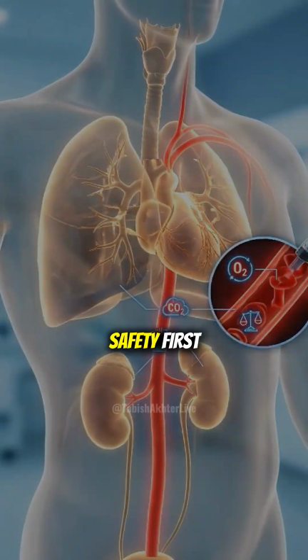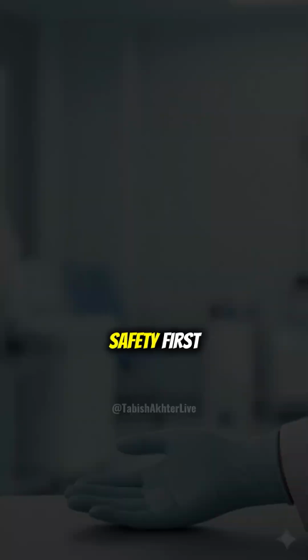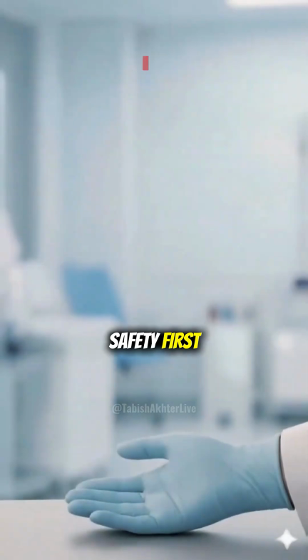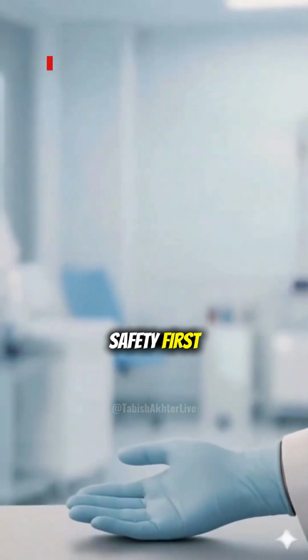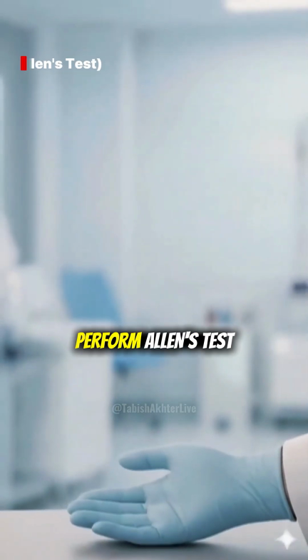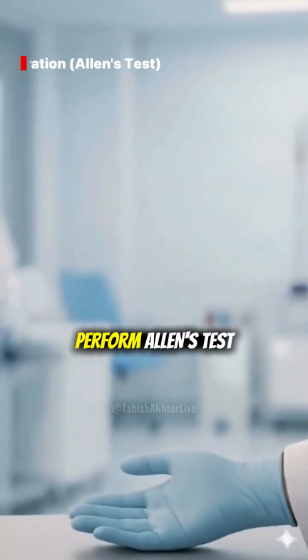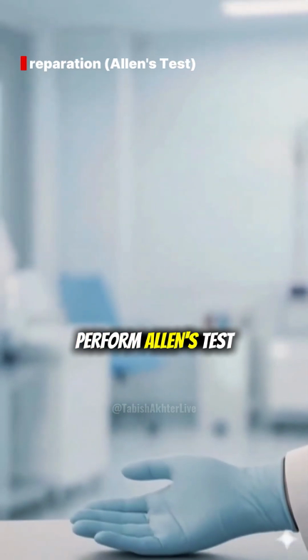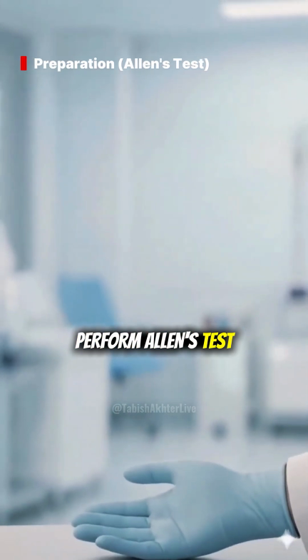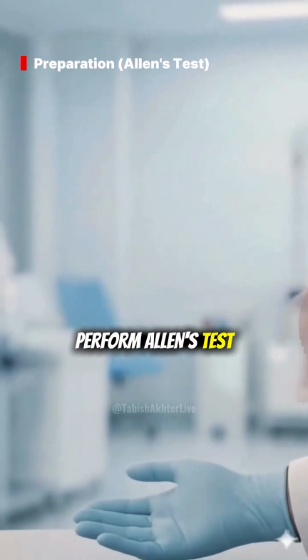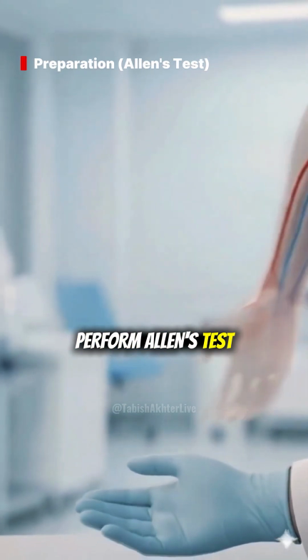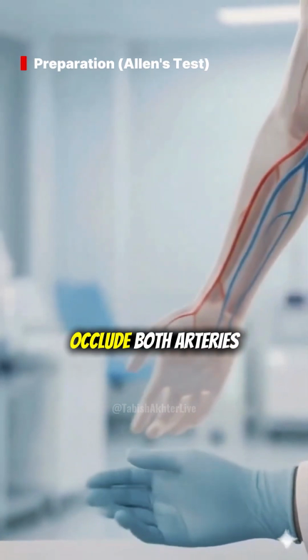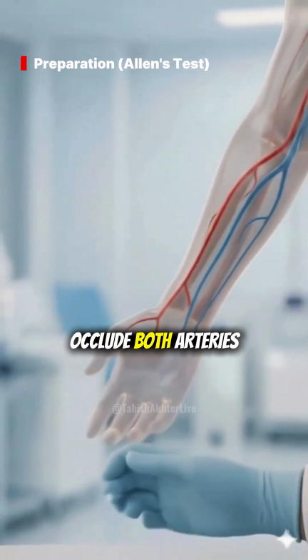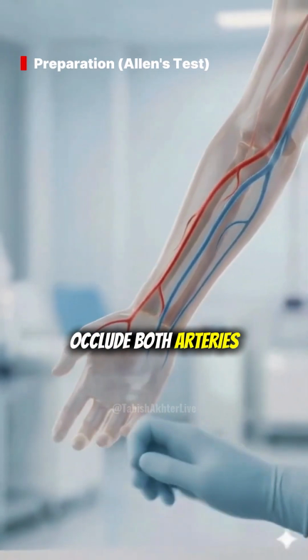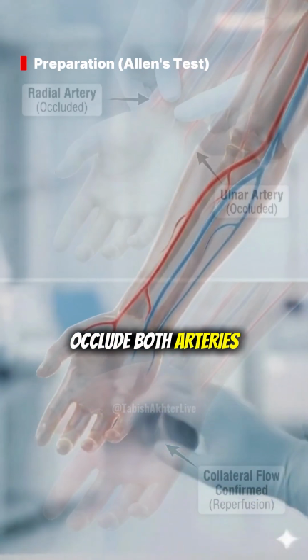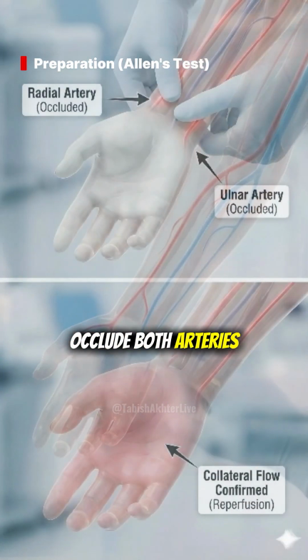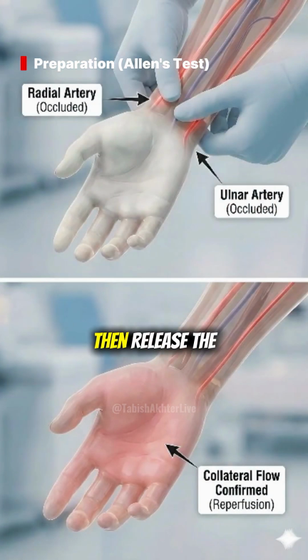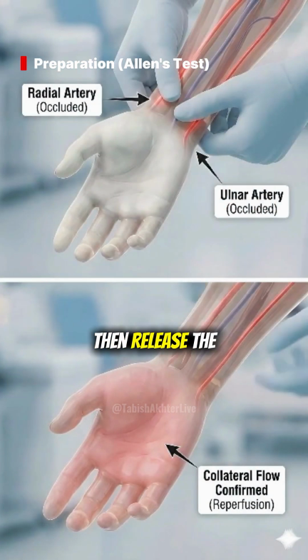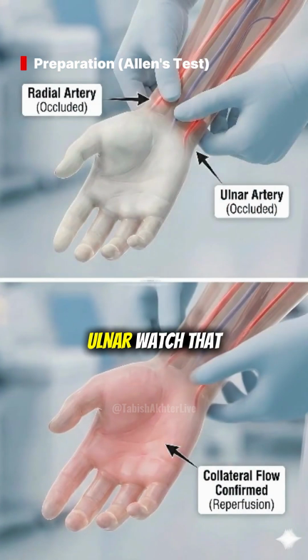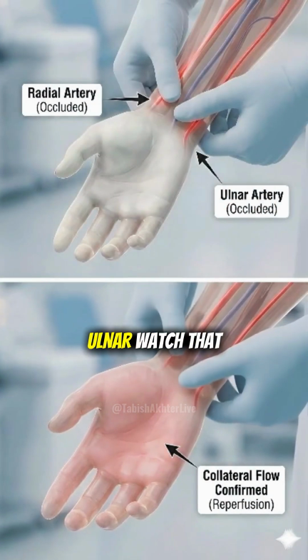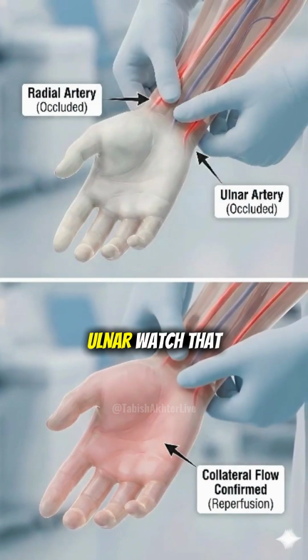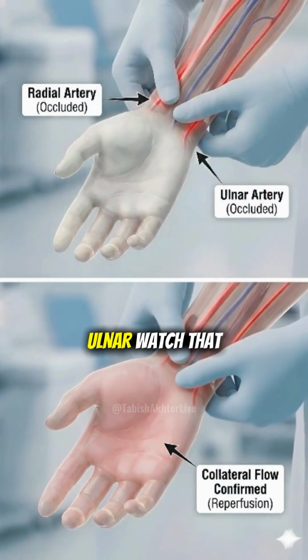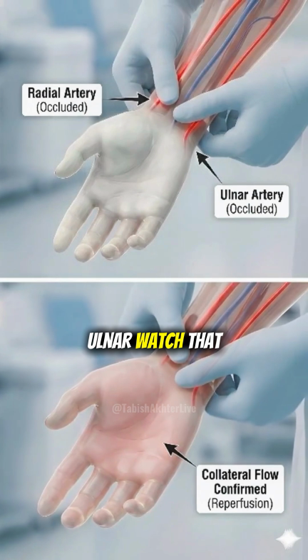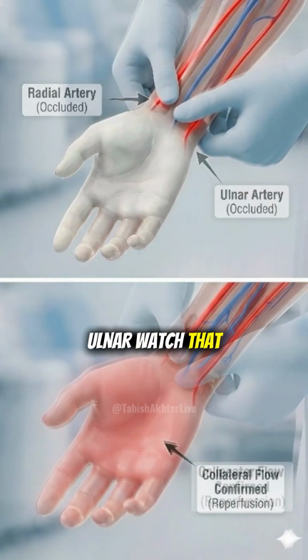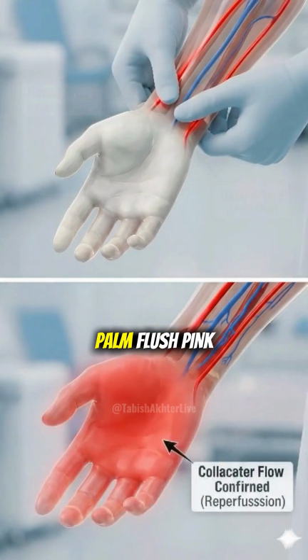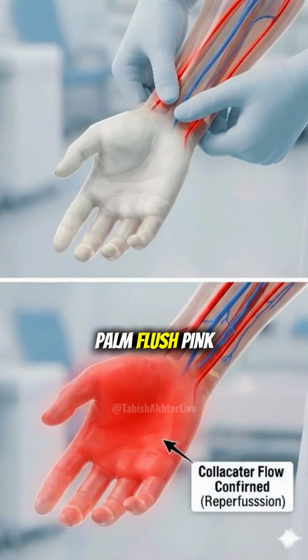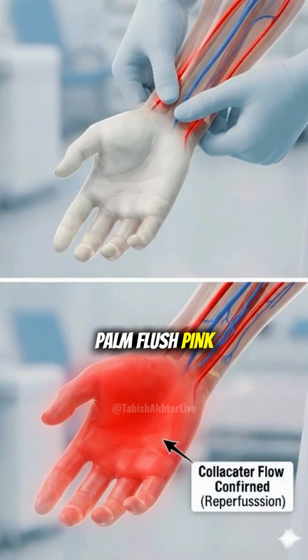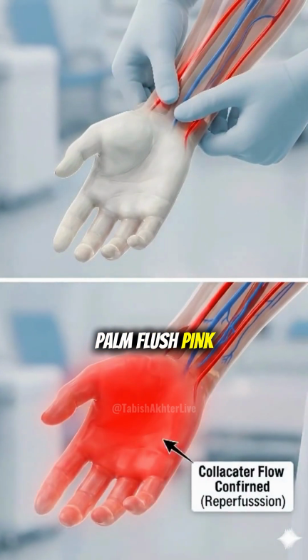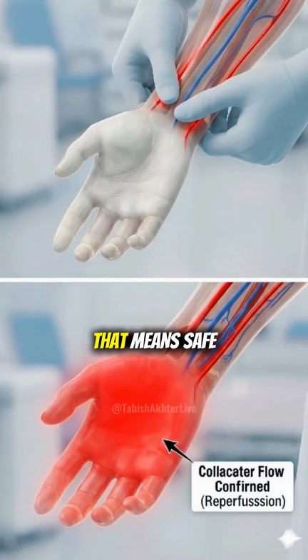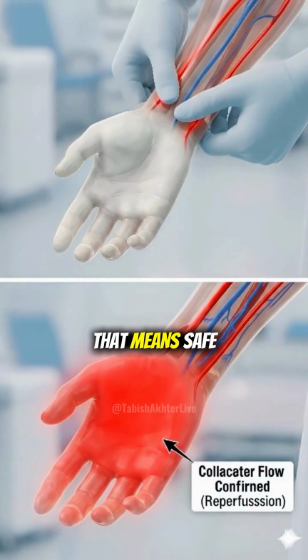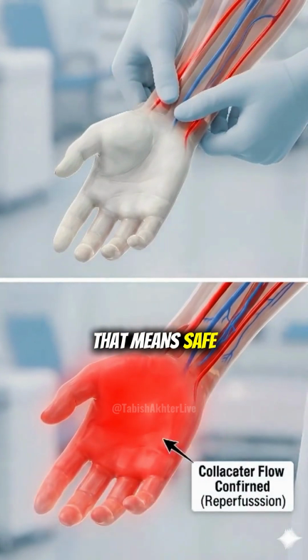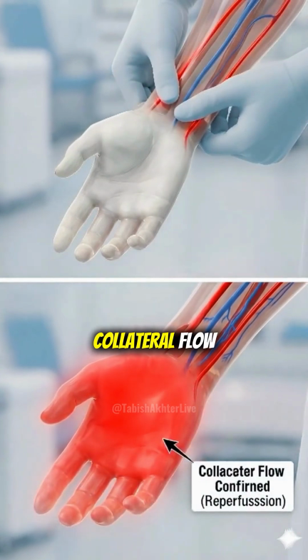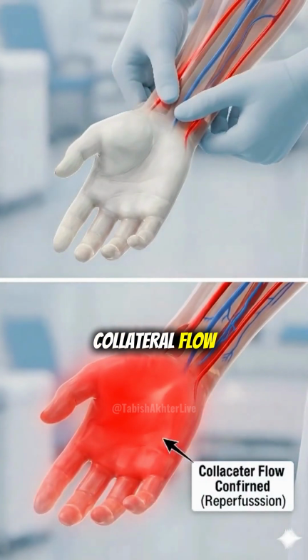Safety first. Perform Allen's test. Occlude both arteries, then release the ulnar. Watch that palm flush pink — that means safe collateral flow.